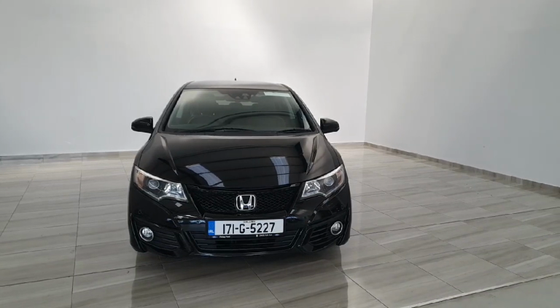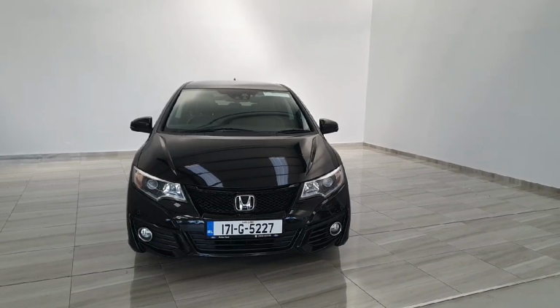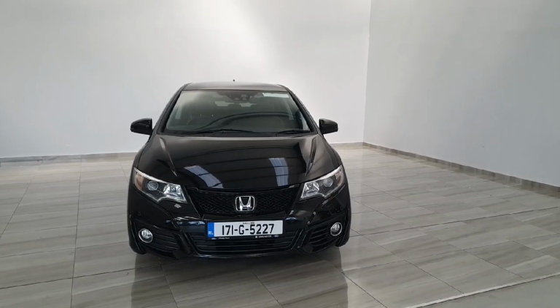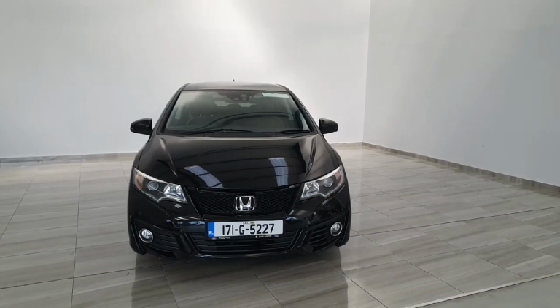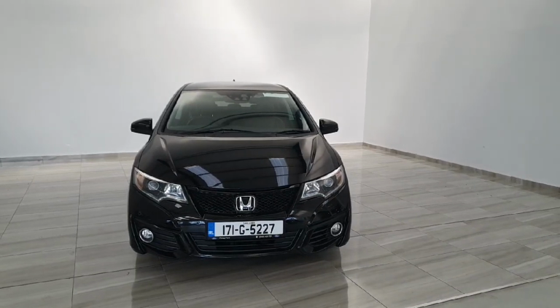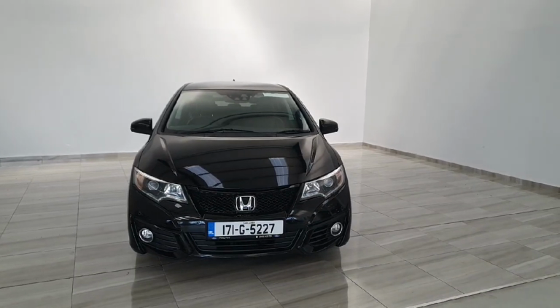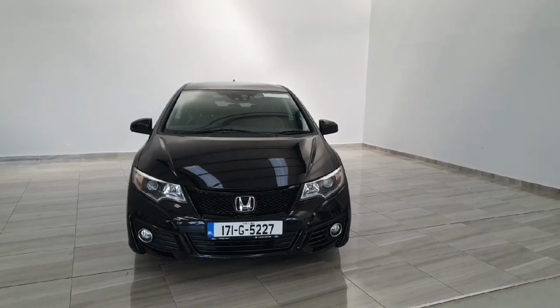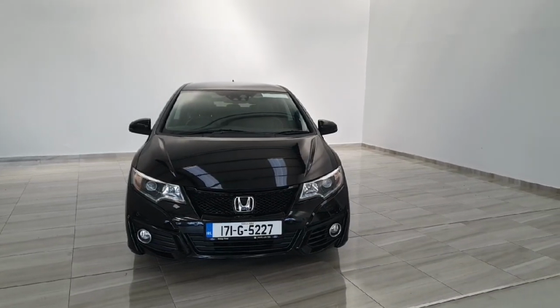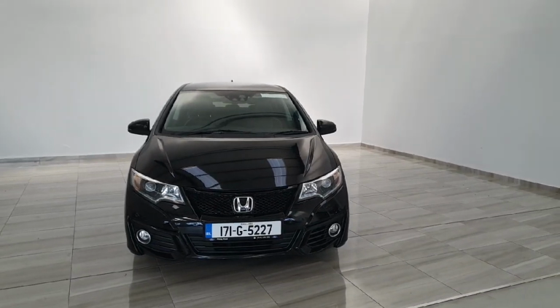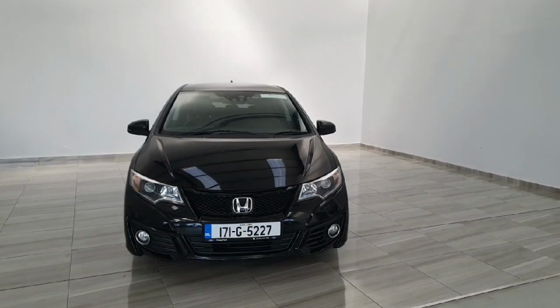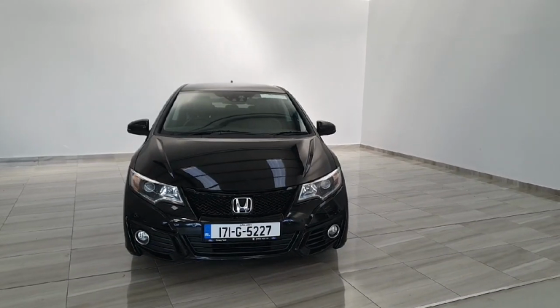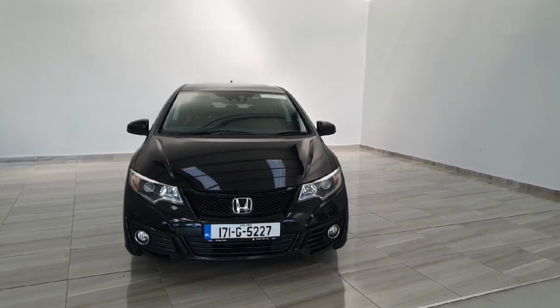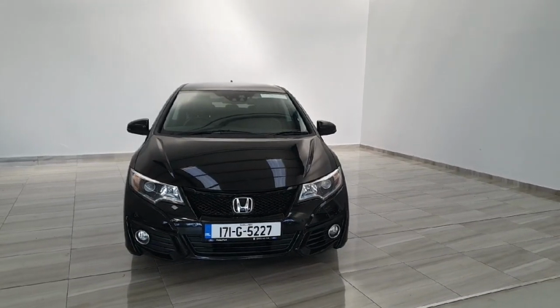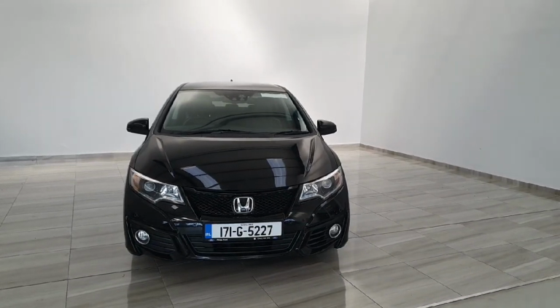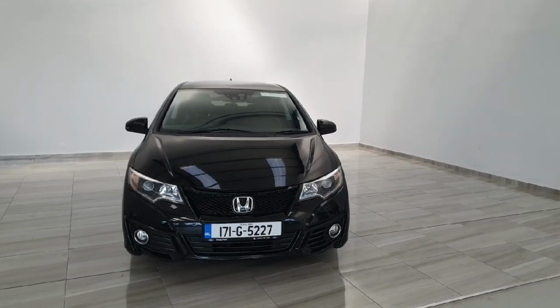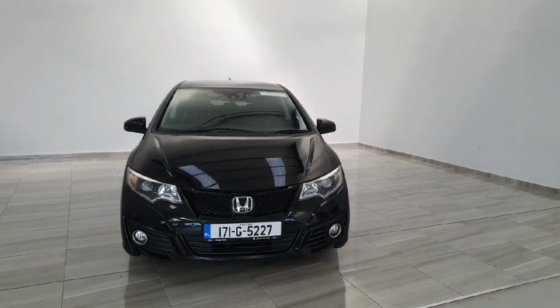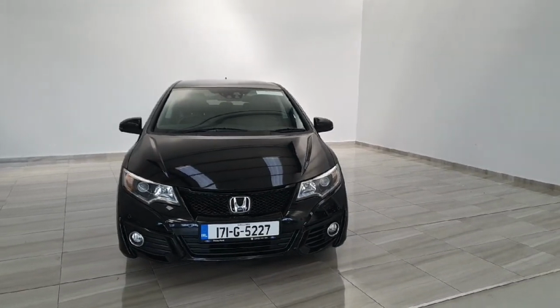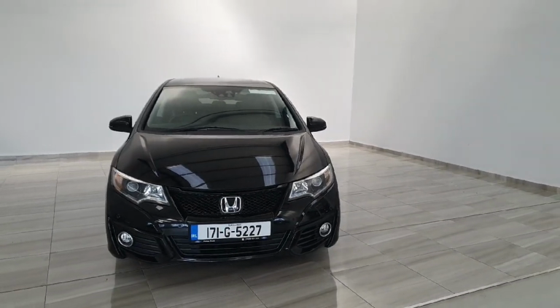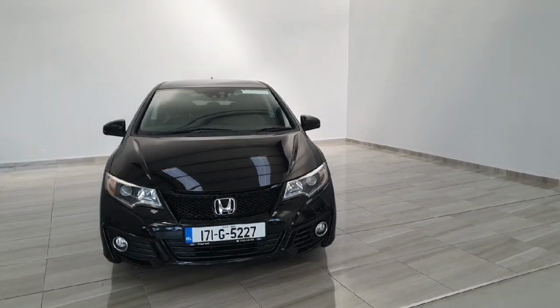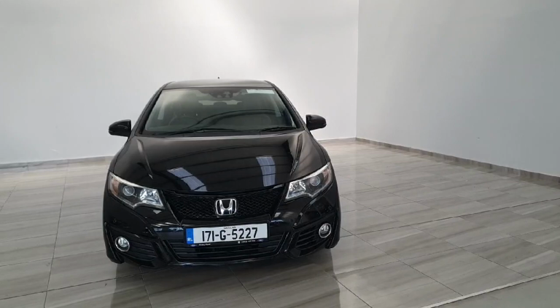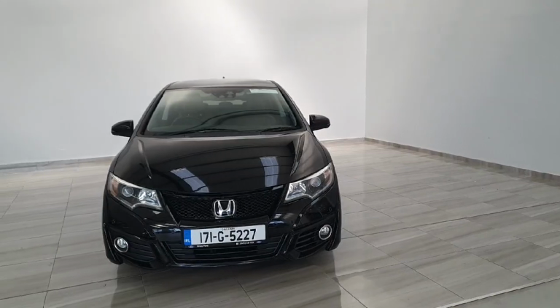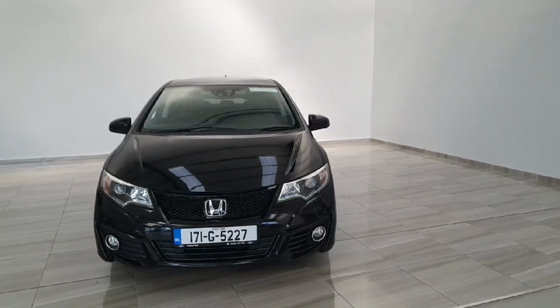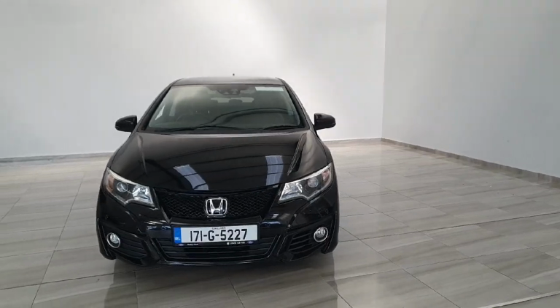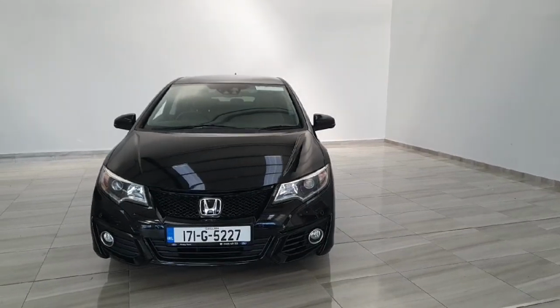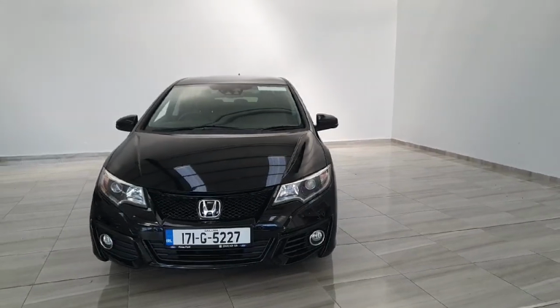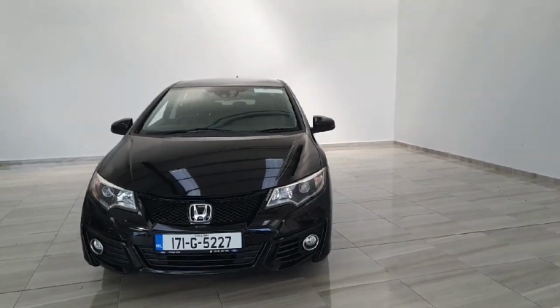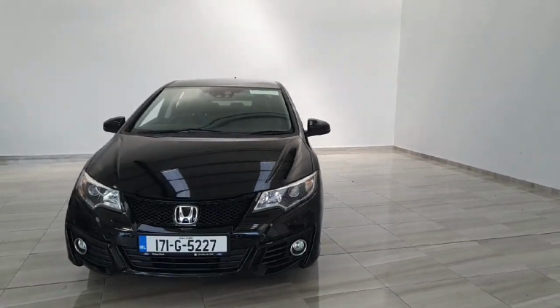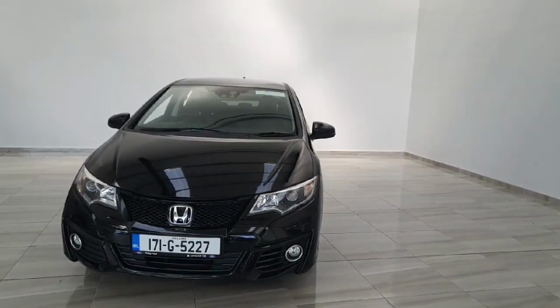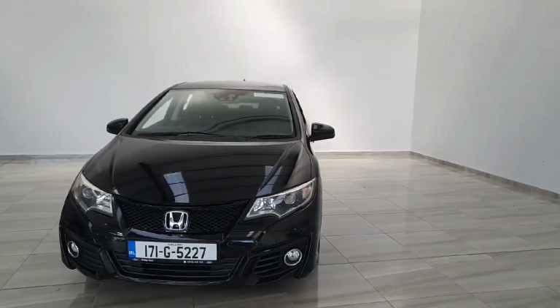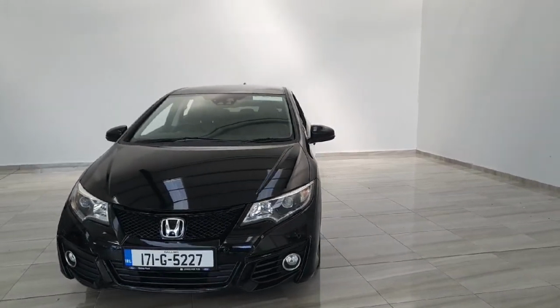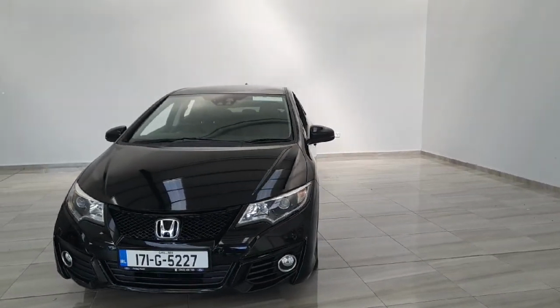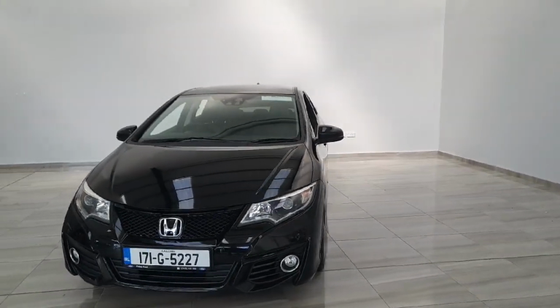Welcome to Finlay Motor Group. This is your presentation on a 171 Honda Civic. The vehicle is a diesel finished in black.